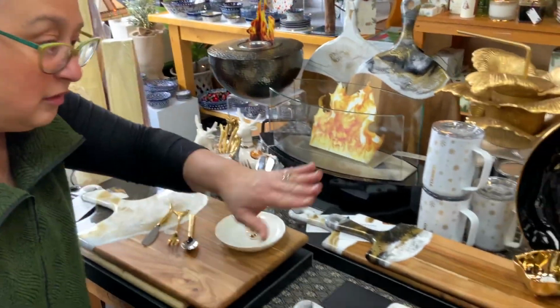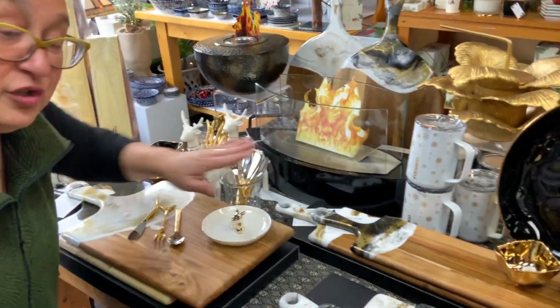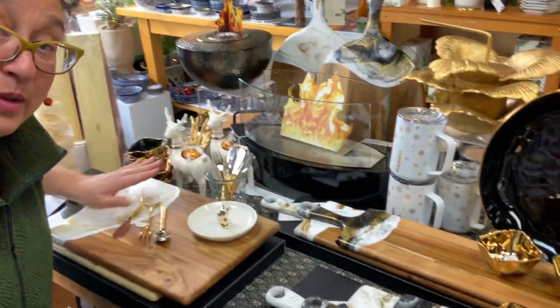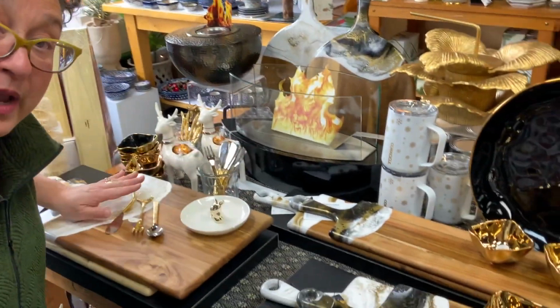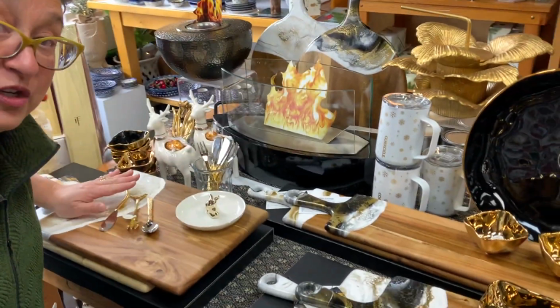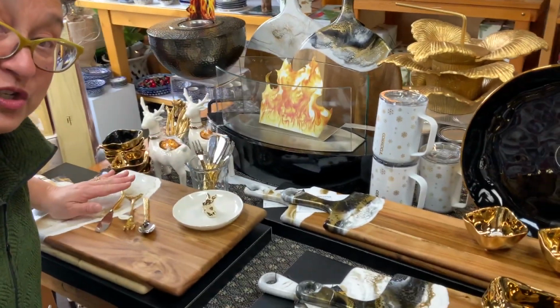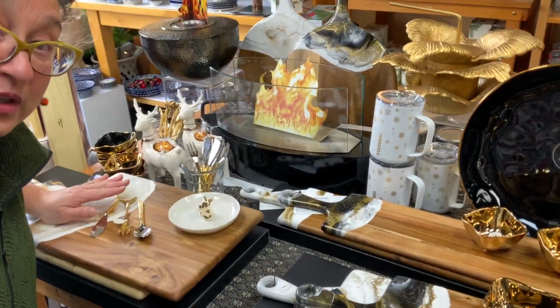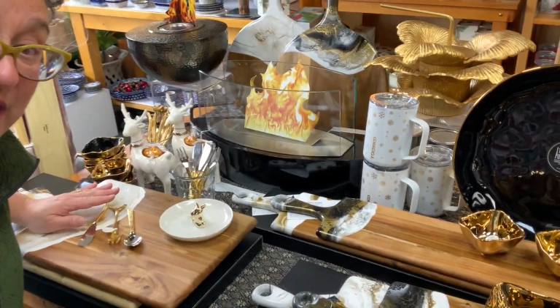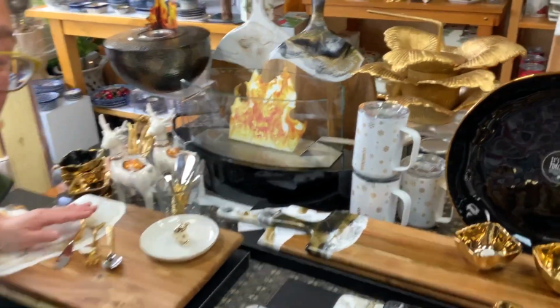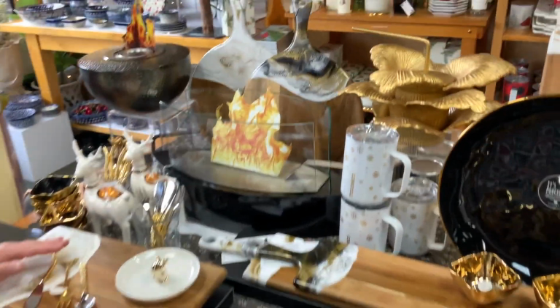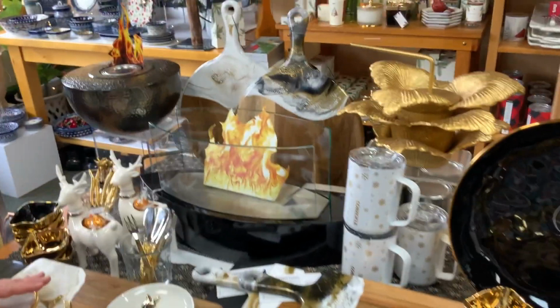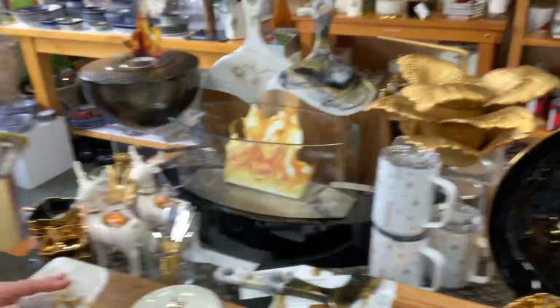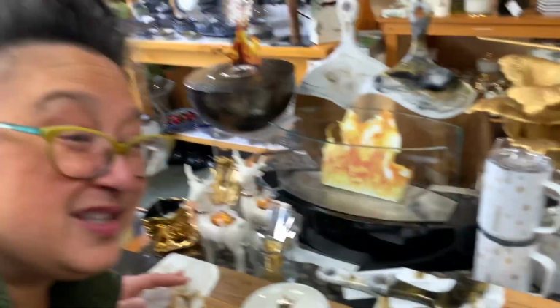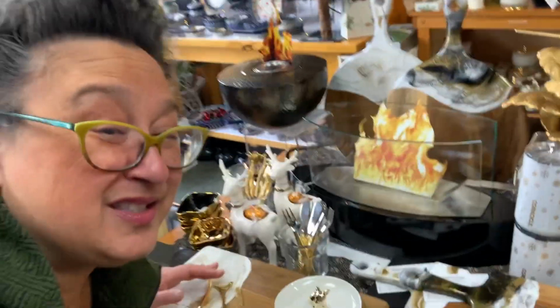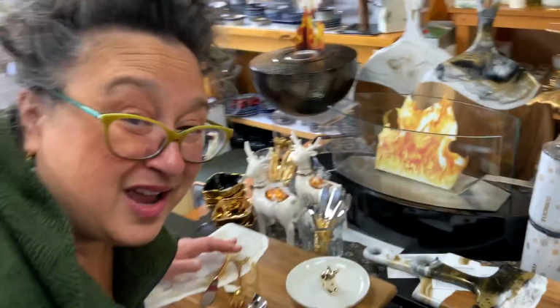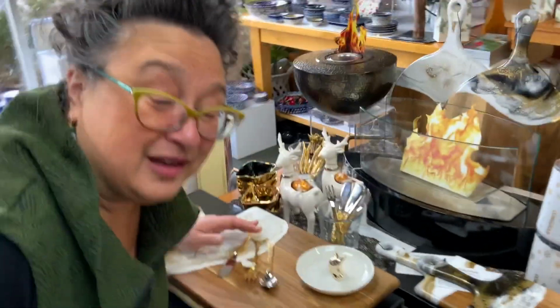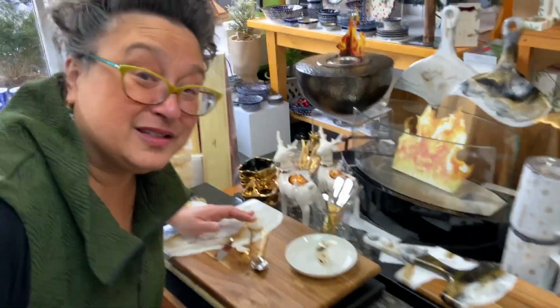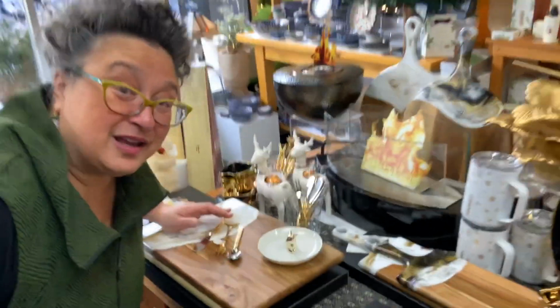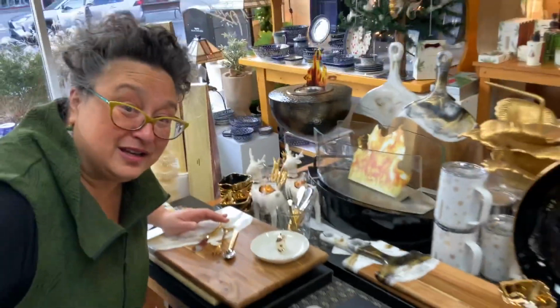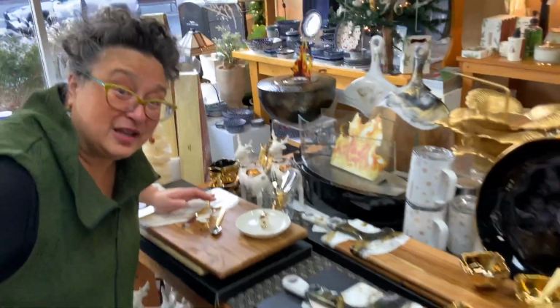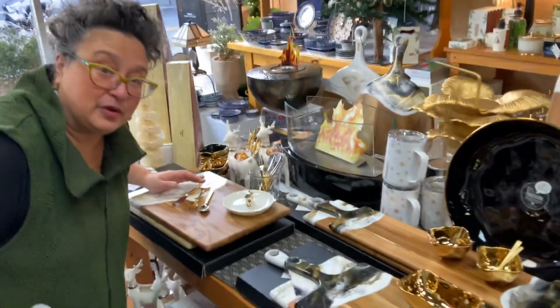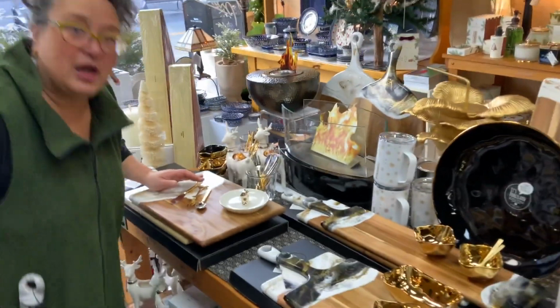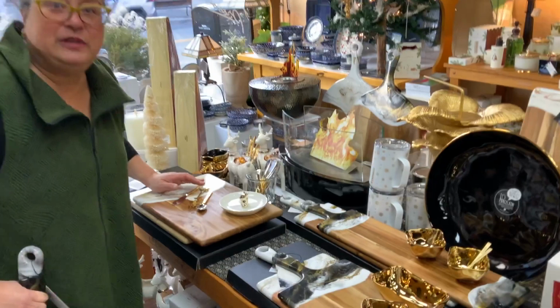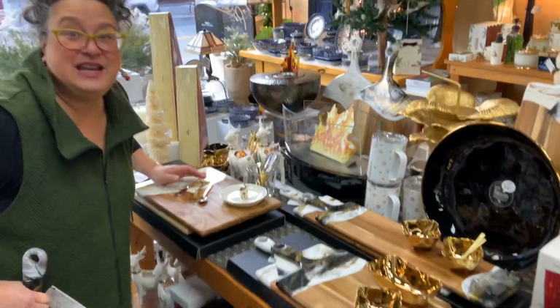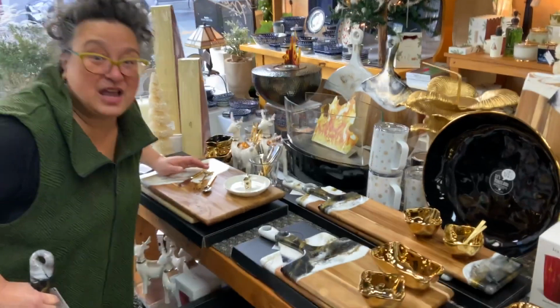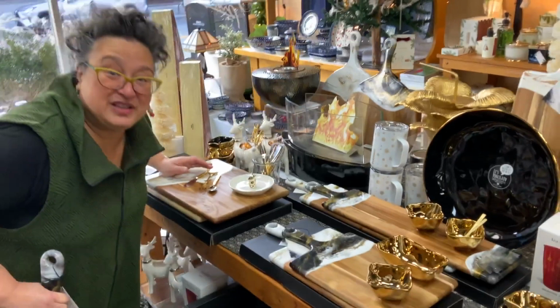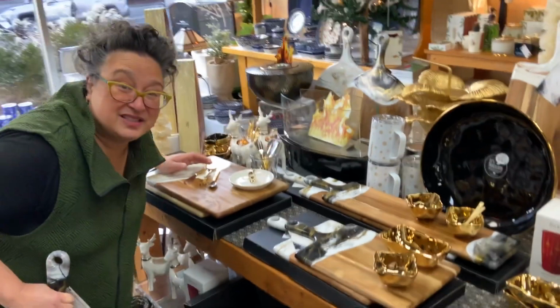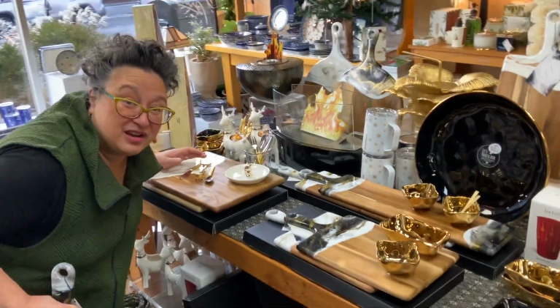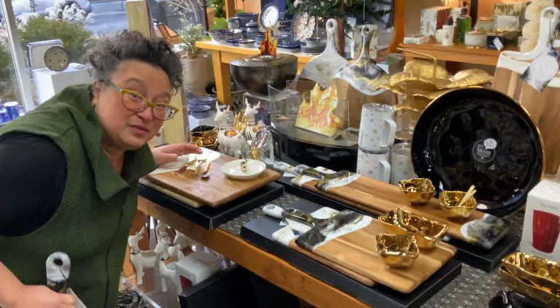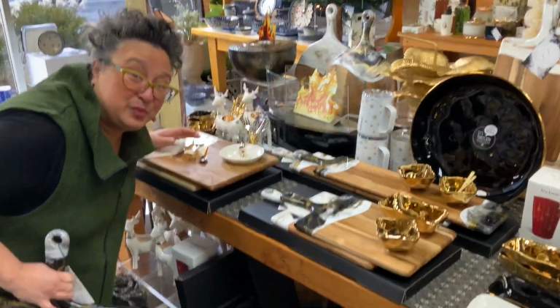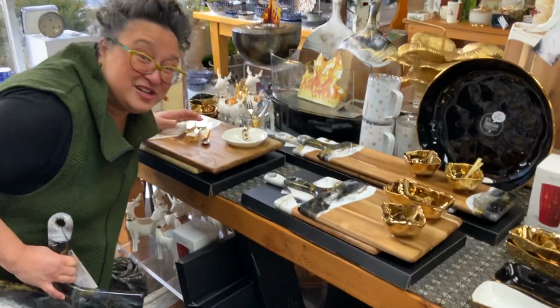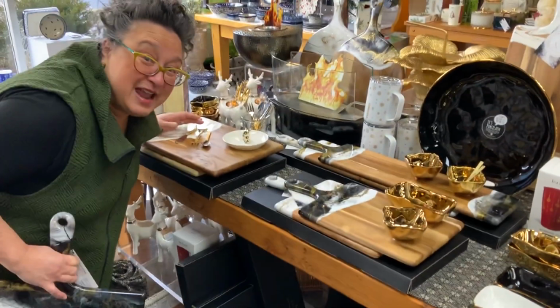You should come by, come check it out, because it is a stunning, stunning table. I'm leaning down because Sarah keeps pushing the camera down.